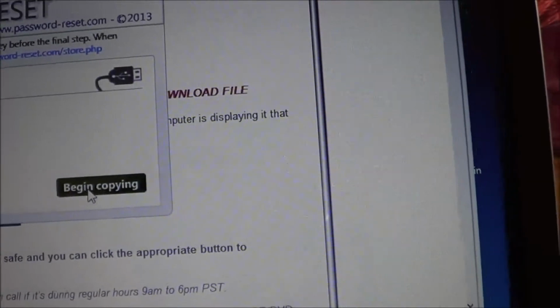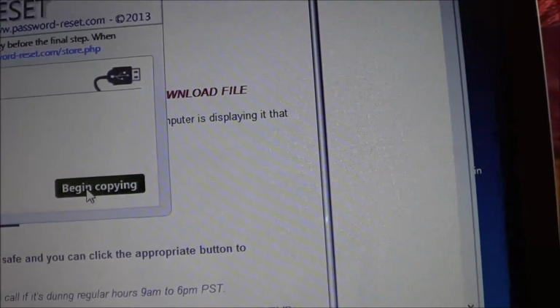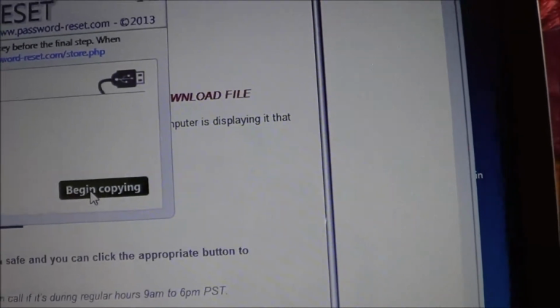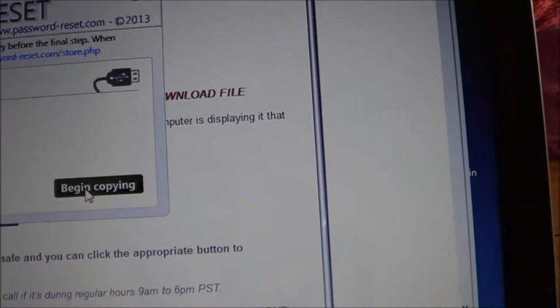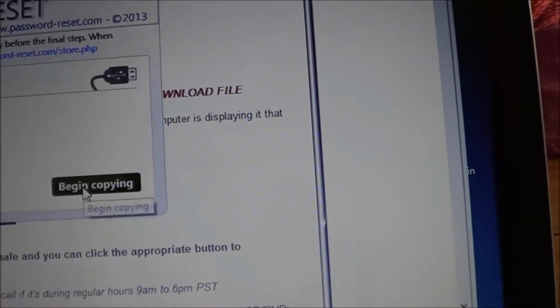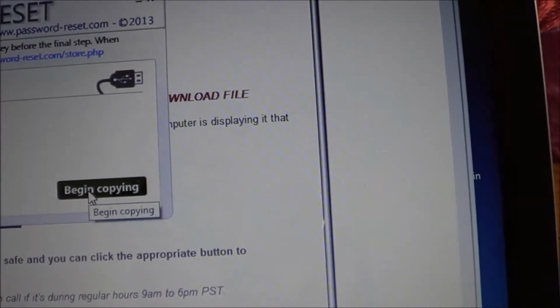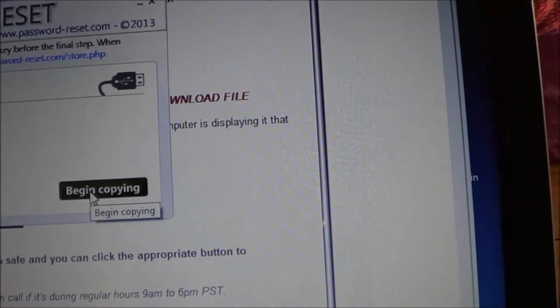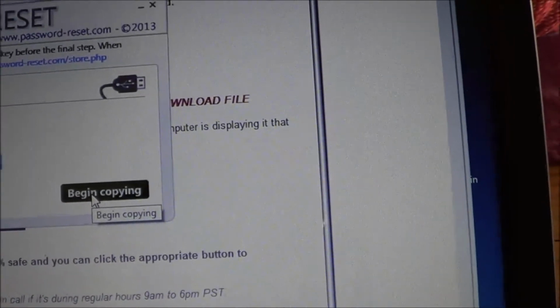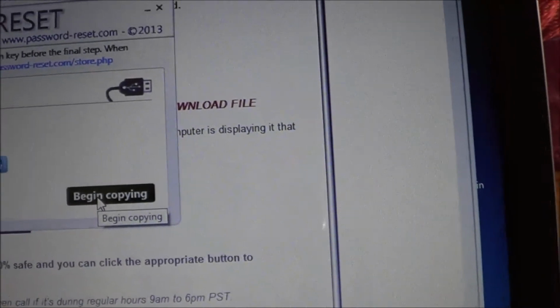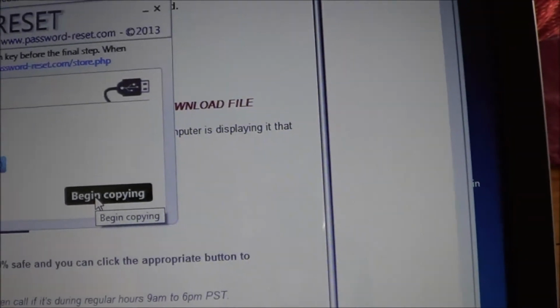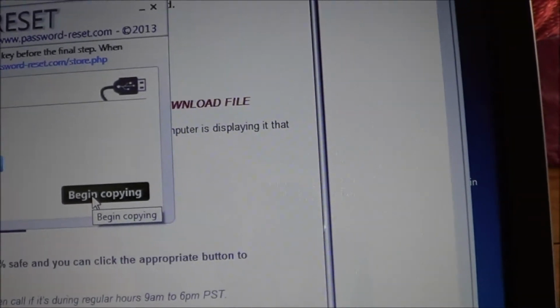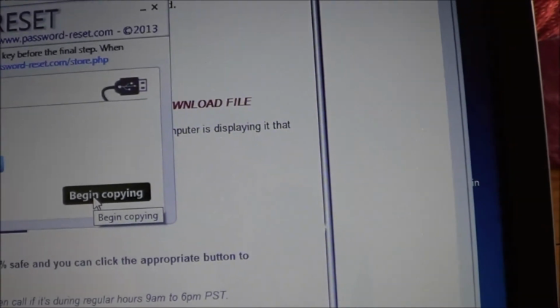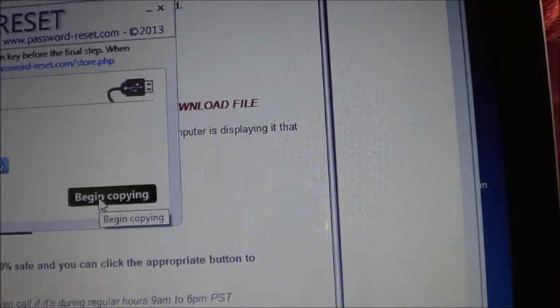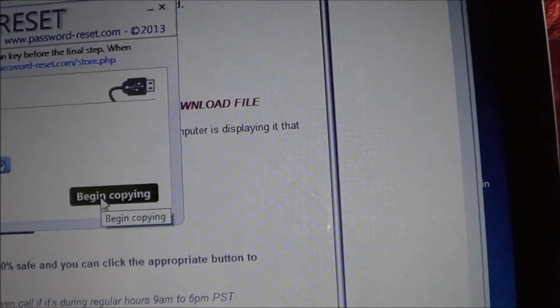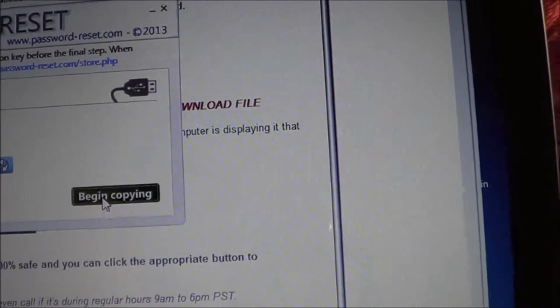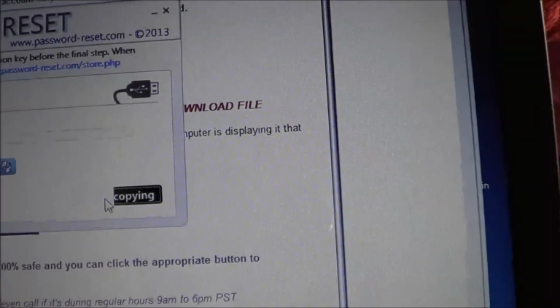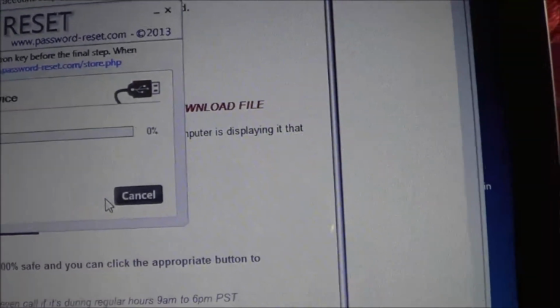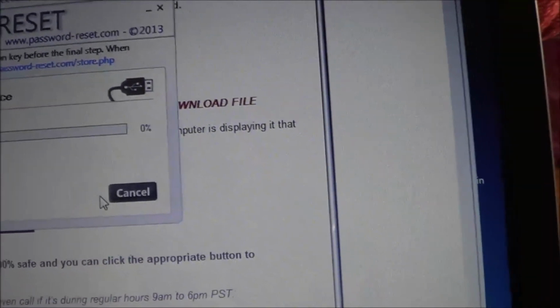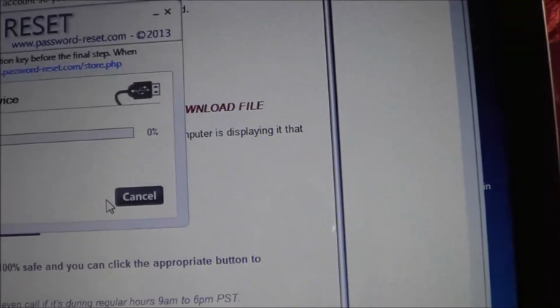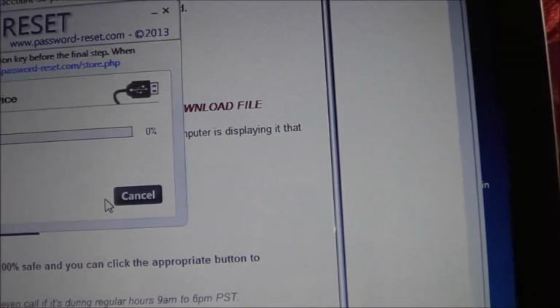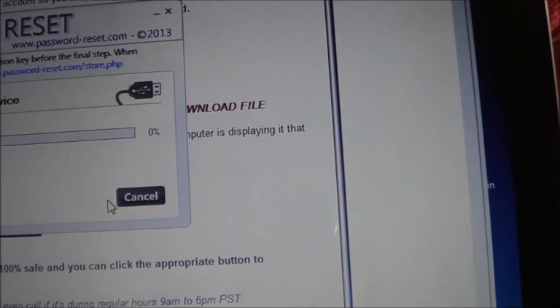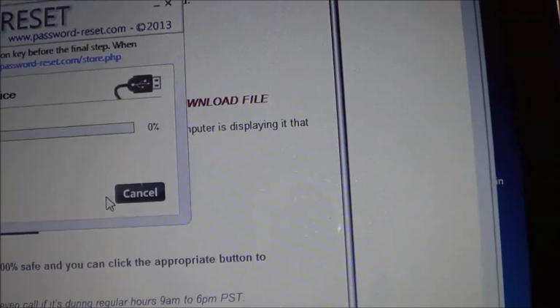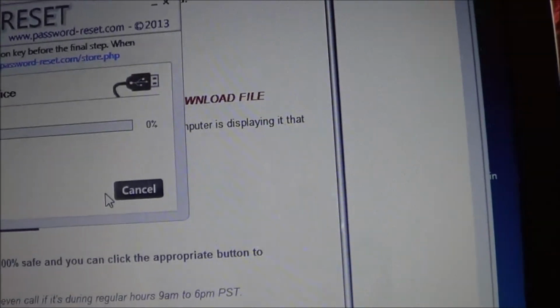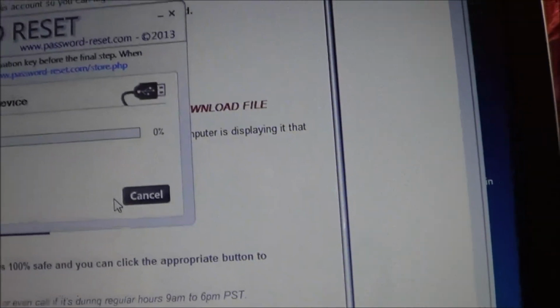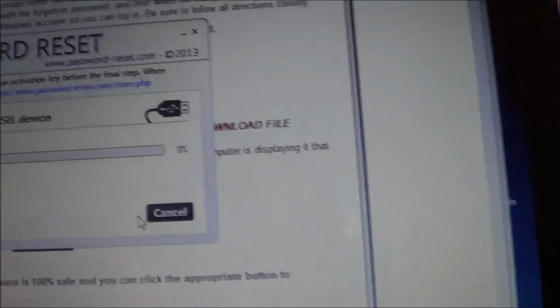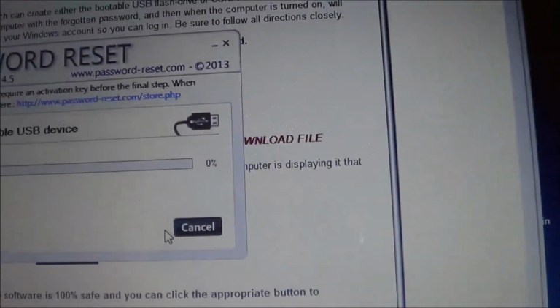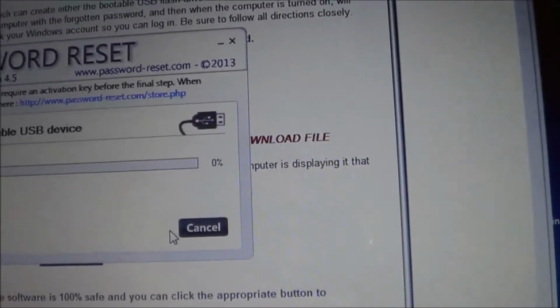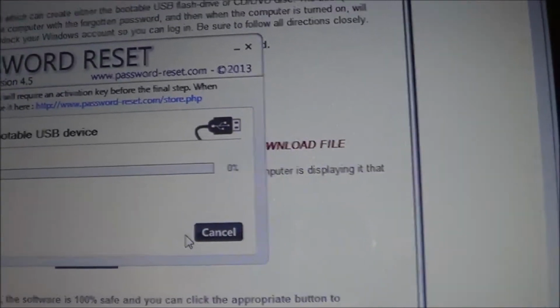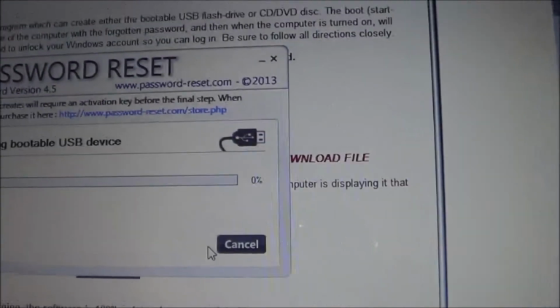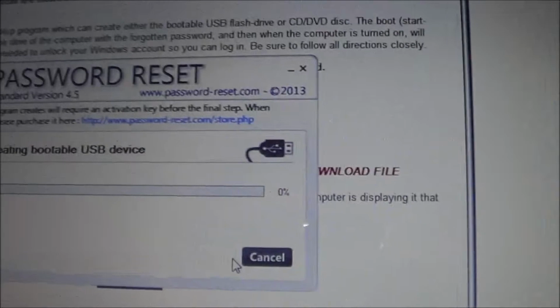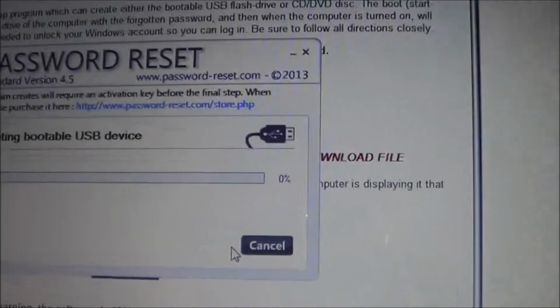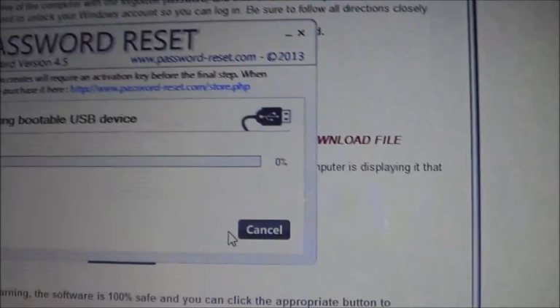We can go ahead and begin copying and start the process of formatting our drive.